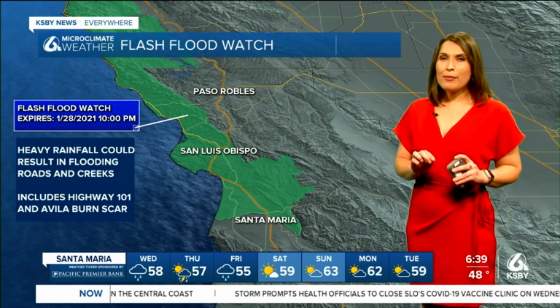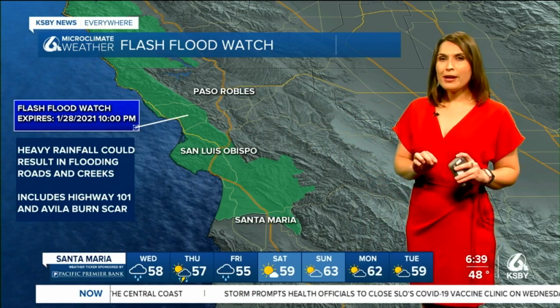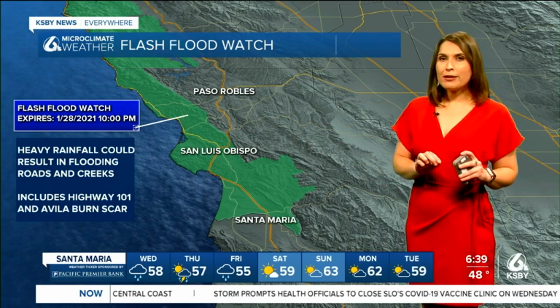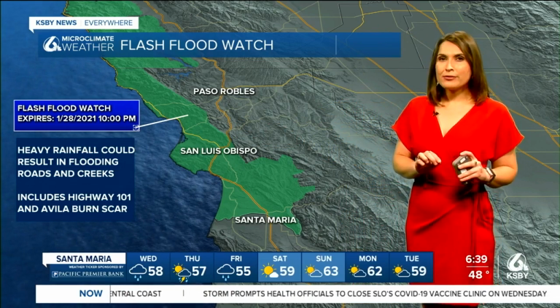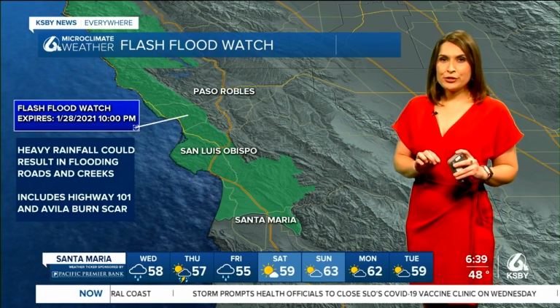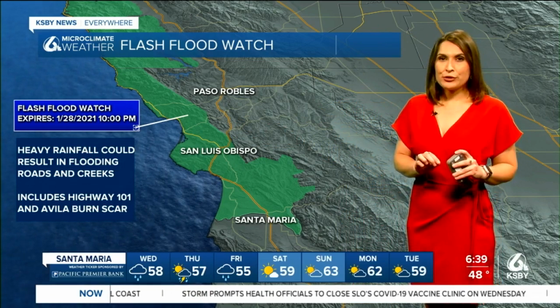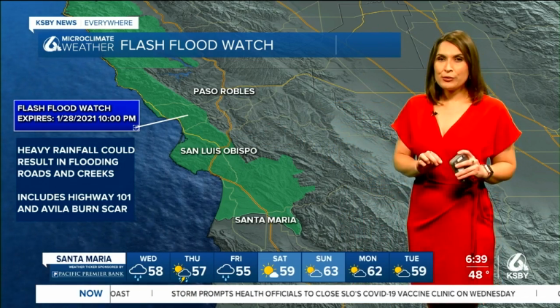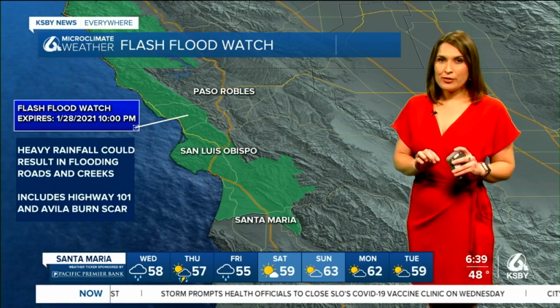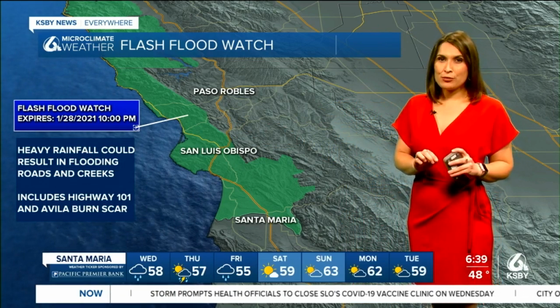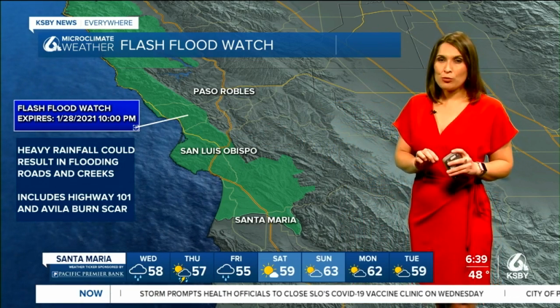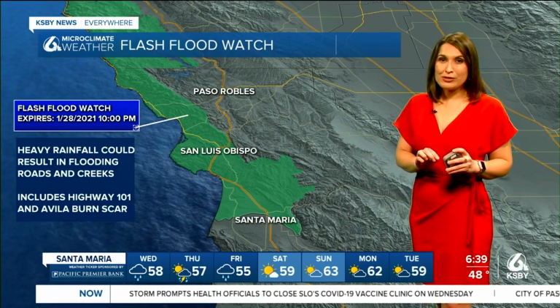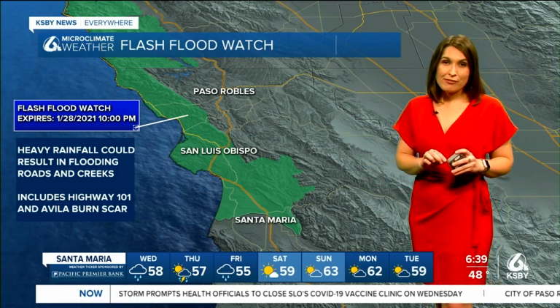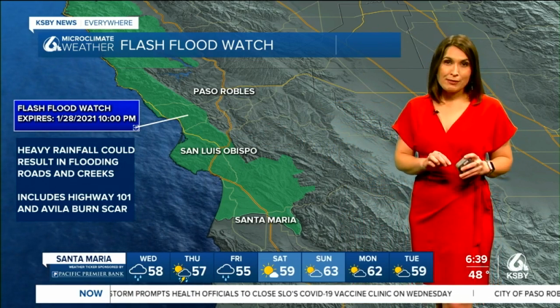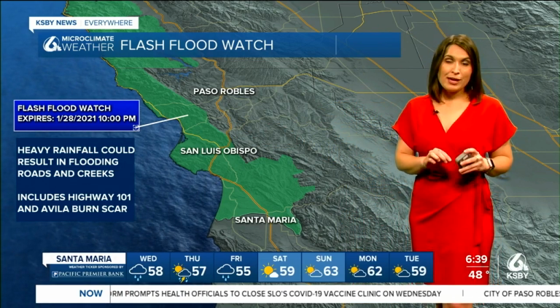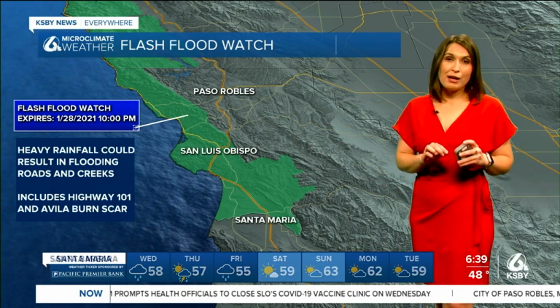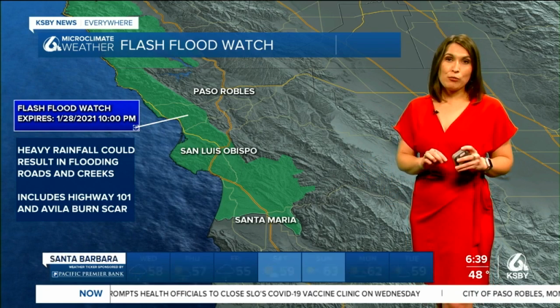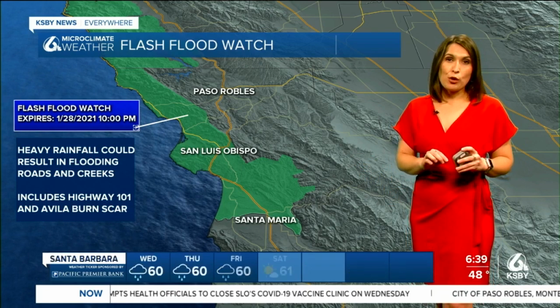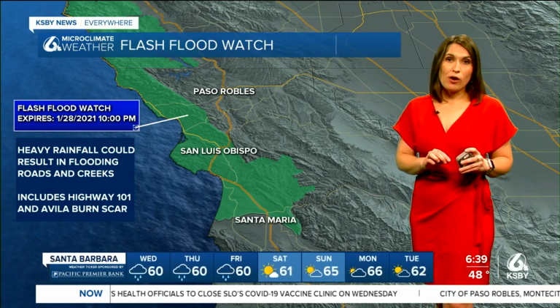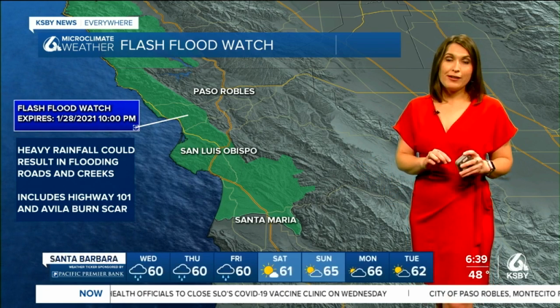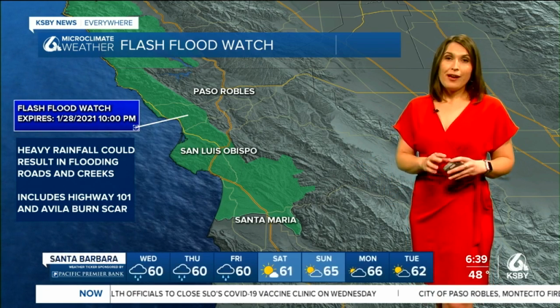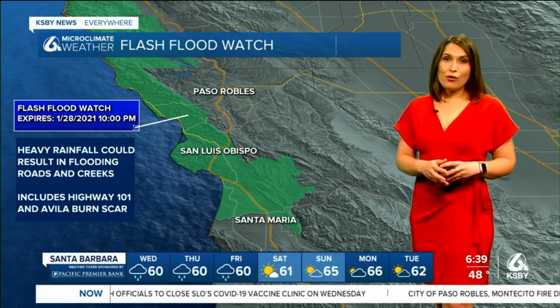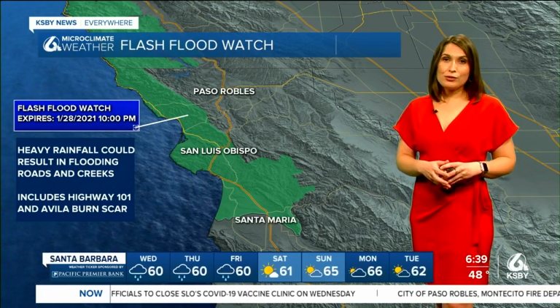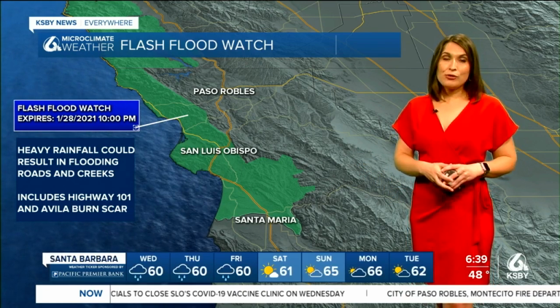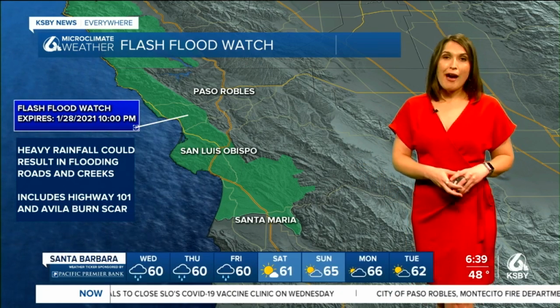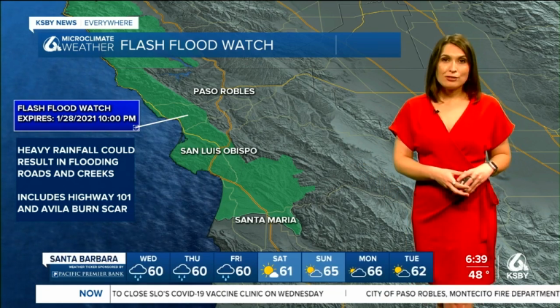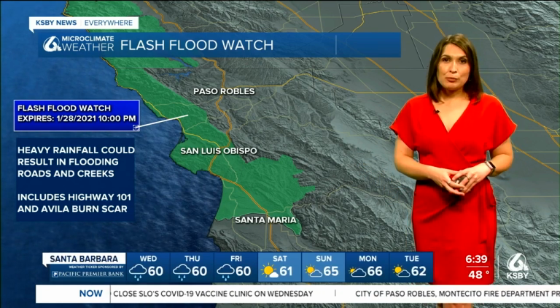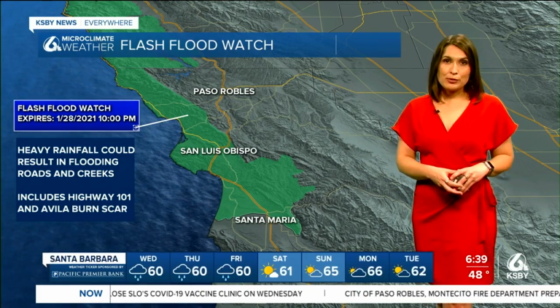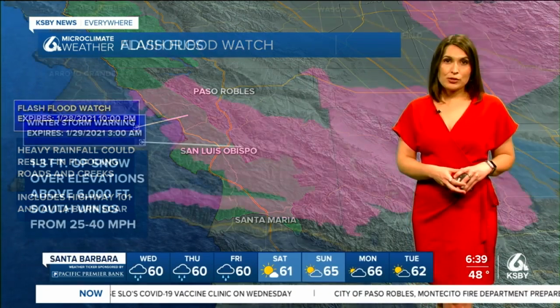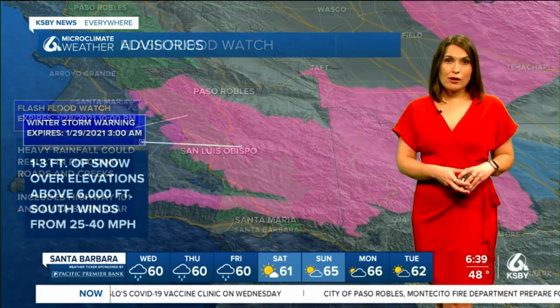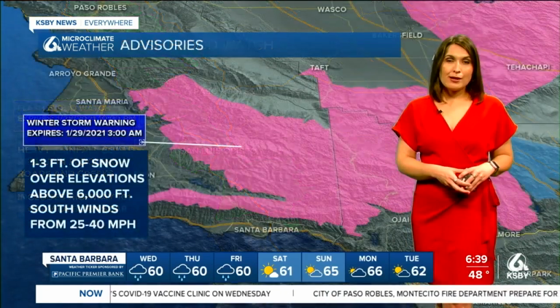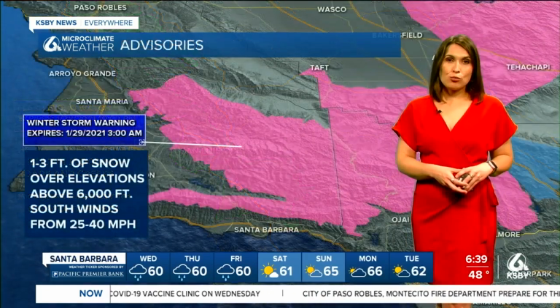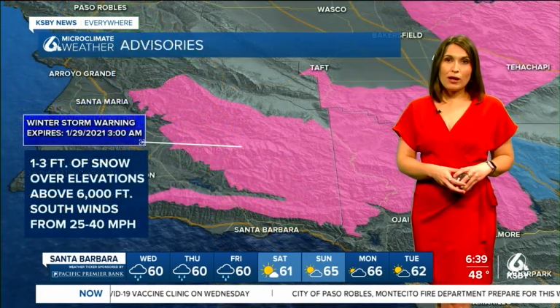Our main areas of concern with this storm will definitely be Highway 101 and also the Avila burn scar as well.